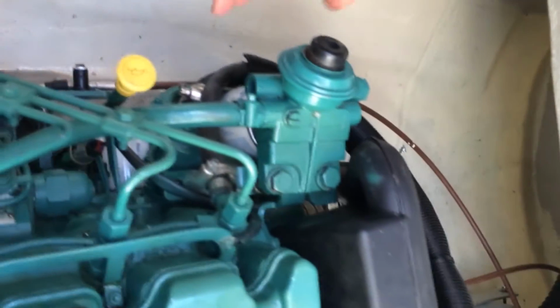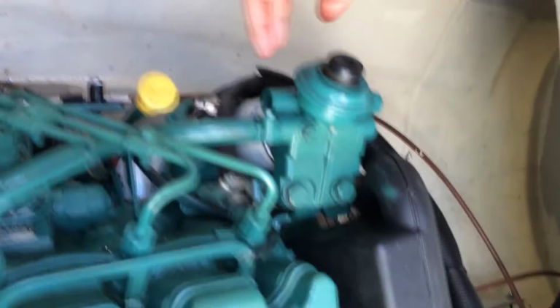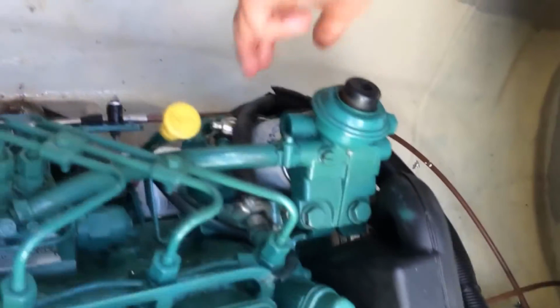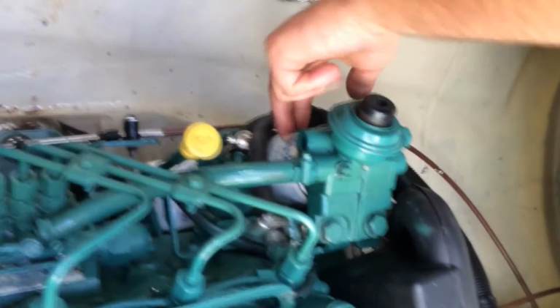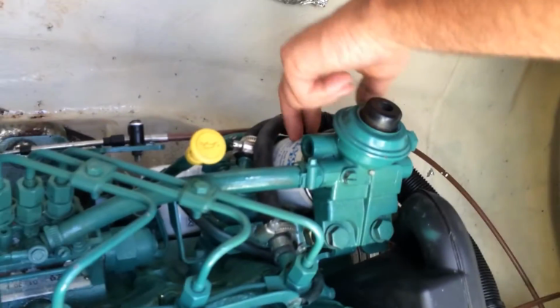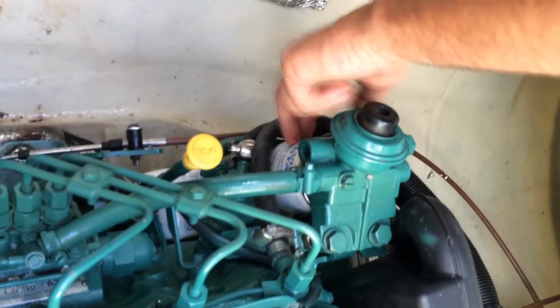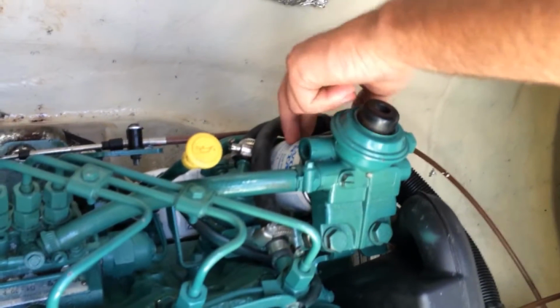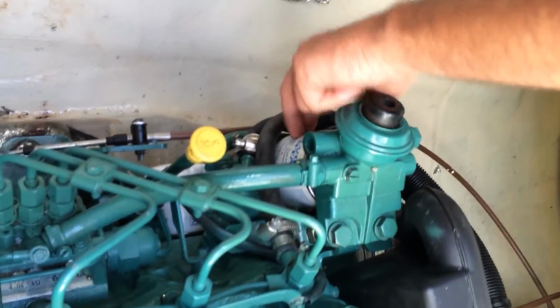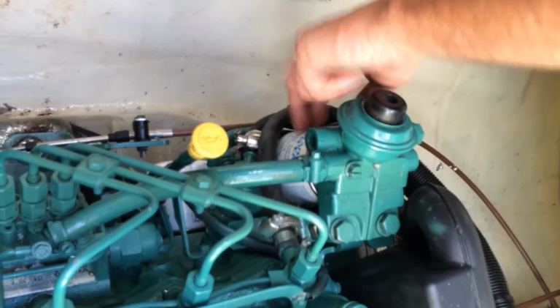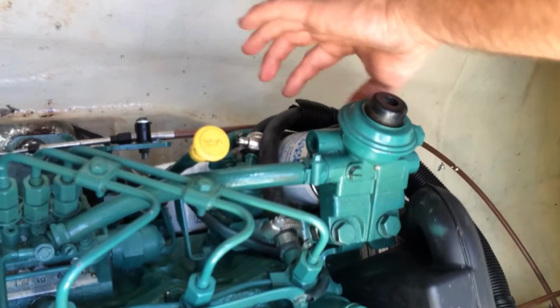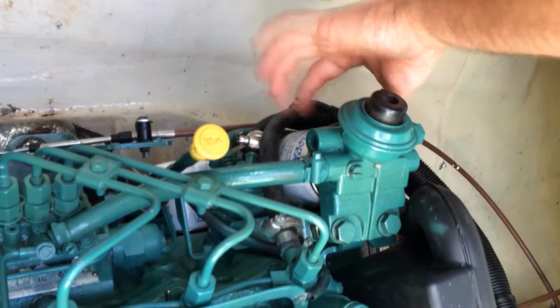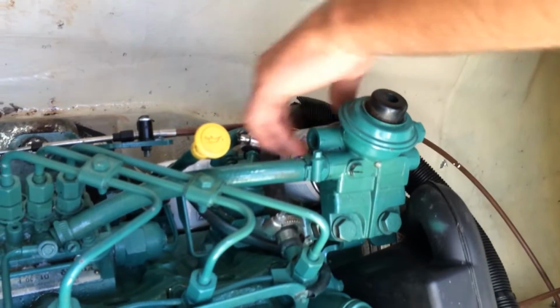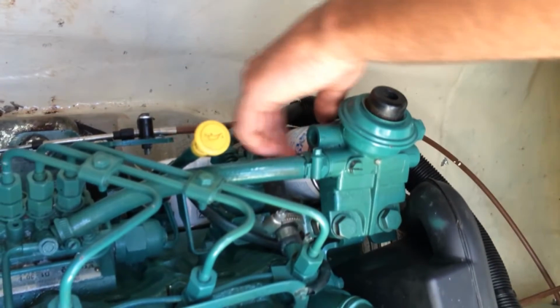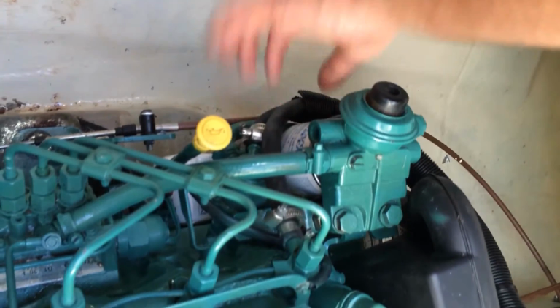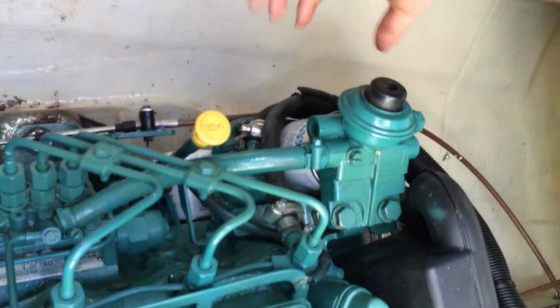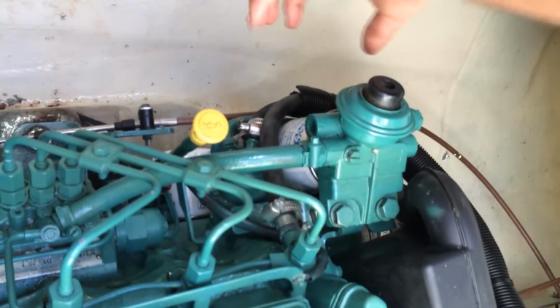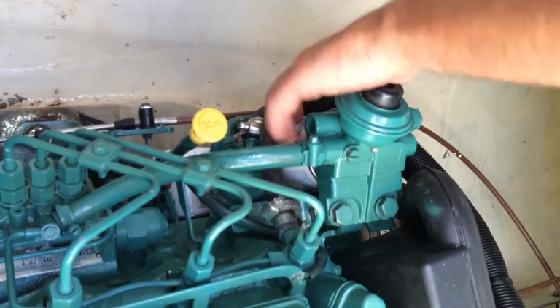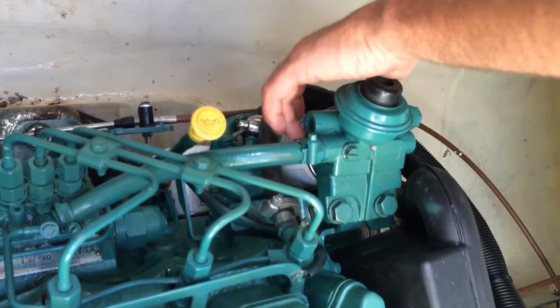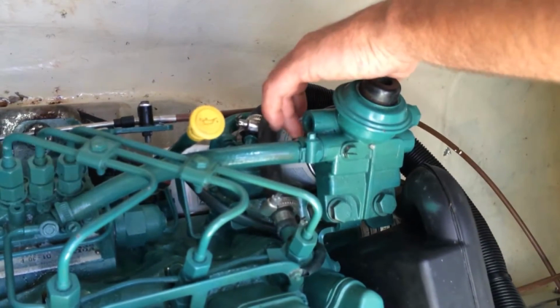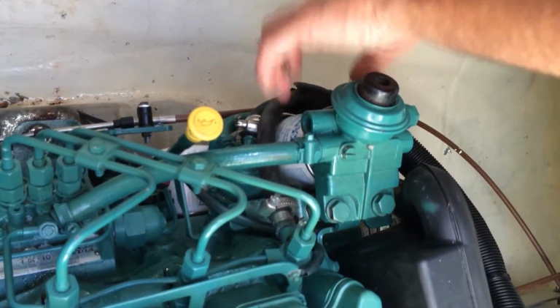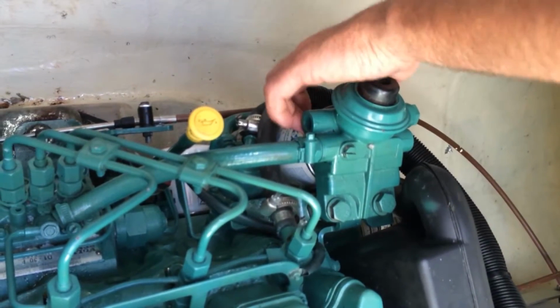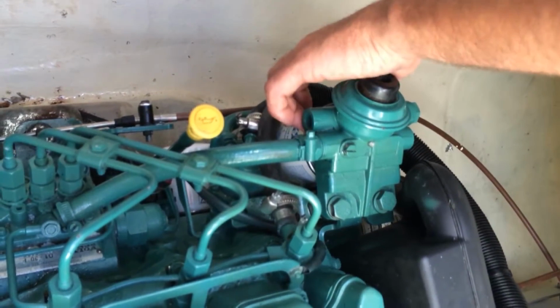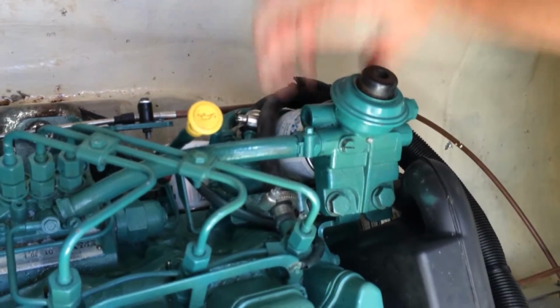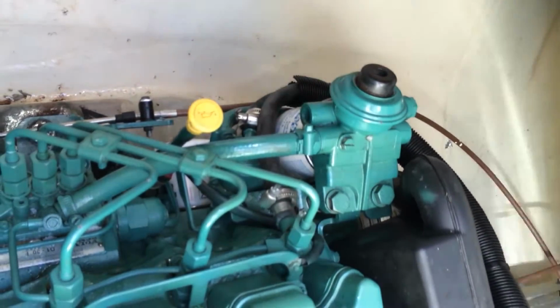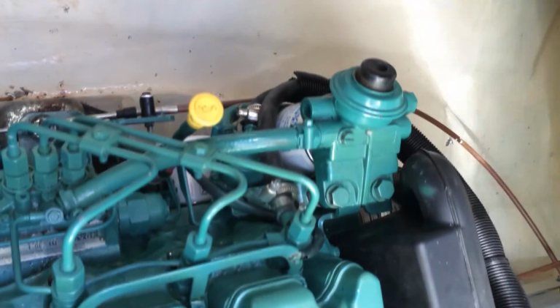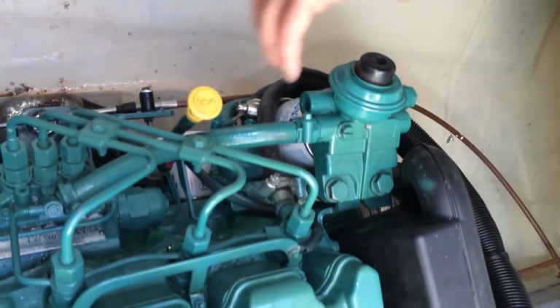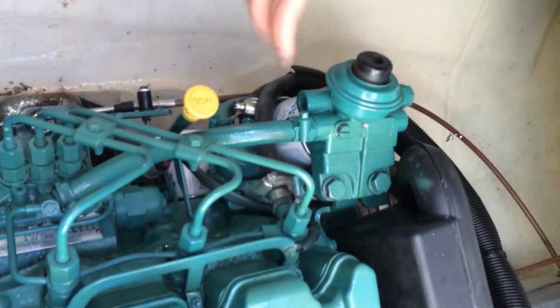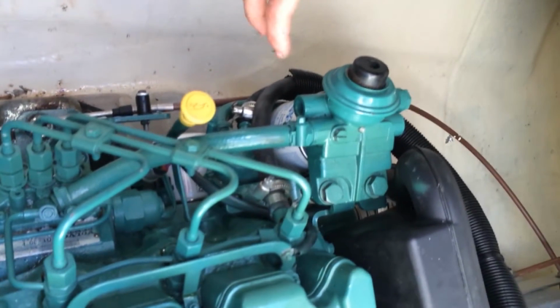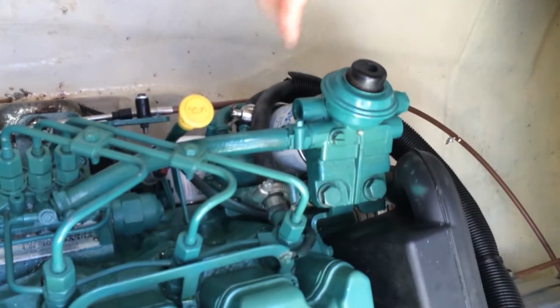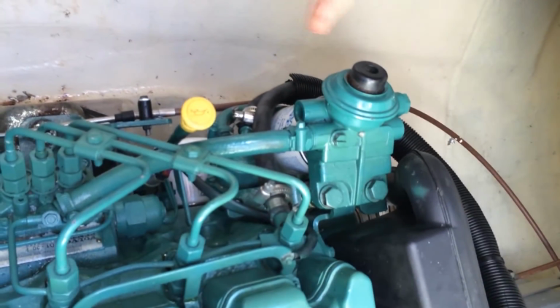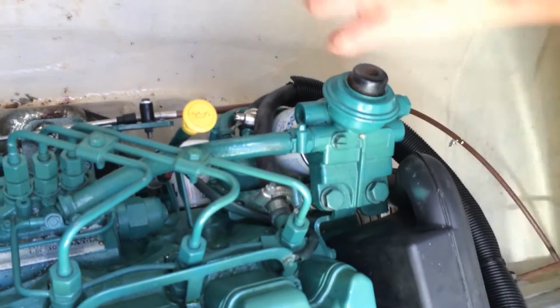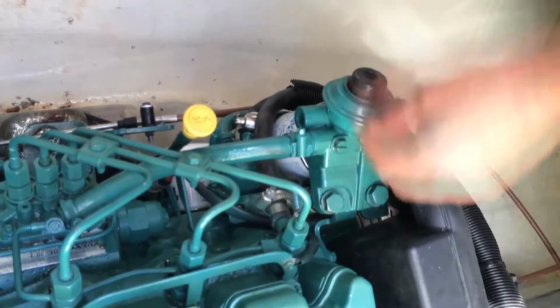This is your new filter — spin that back on. Only do that up hand tight, but a solid hand tight.